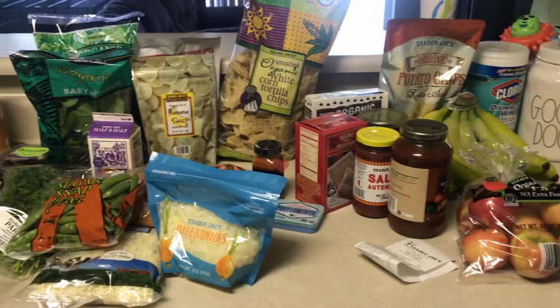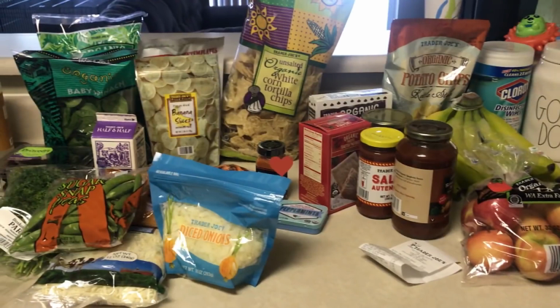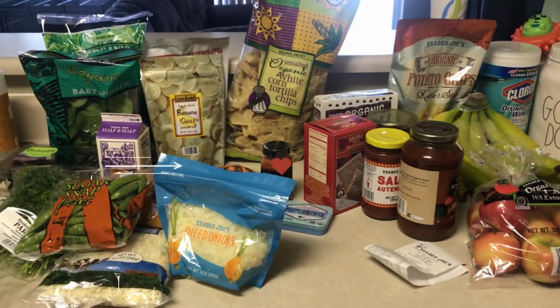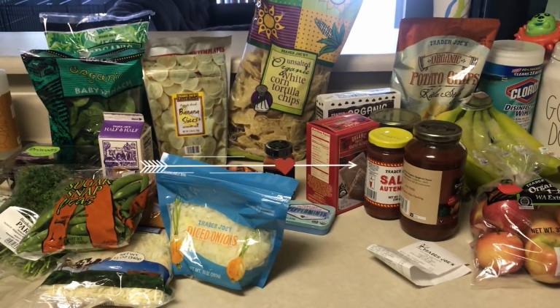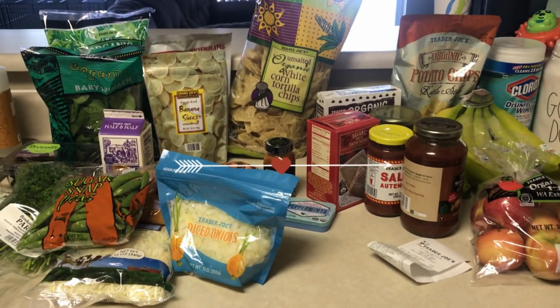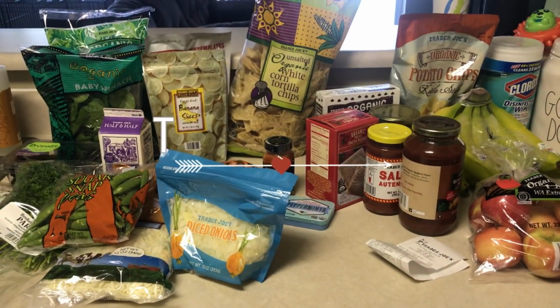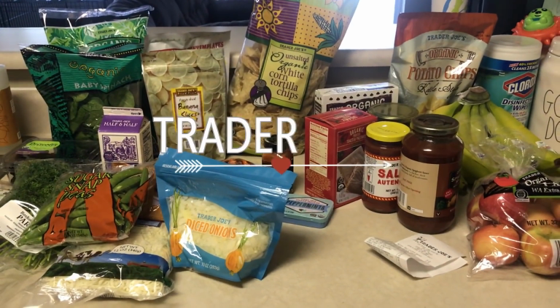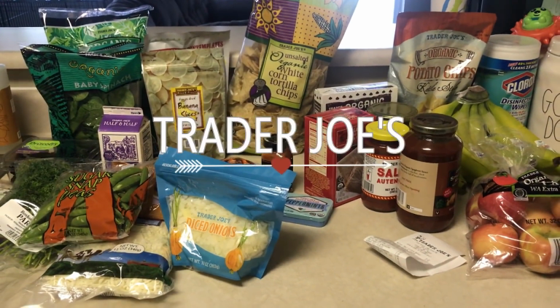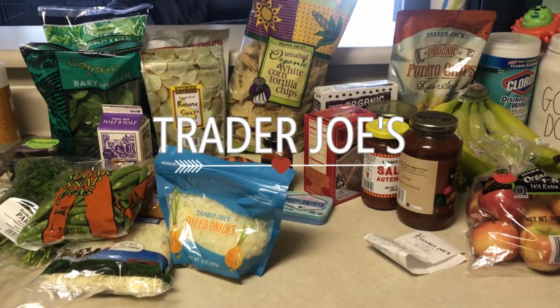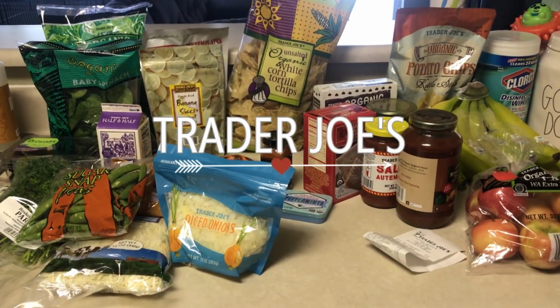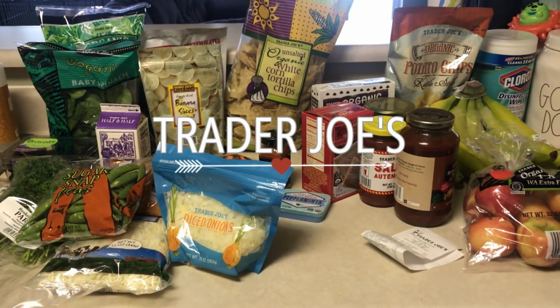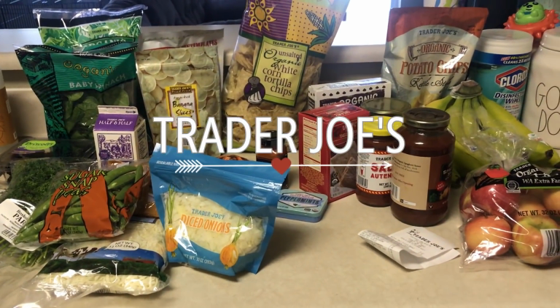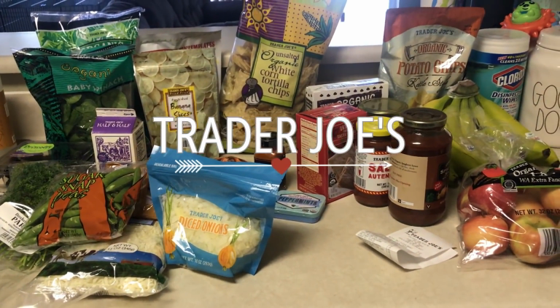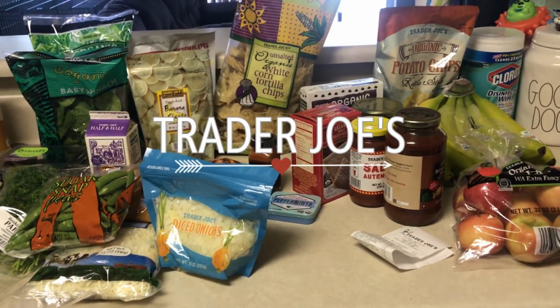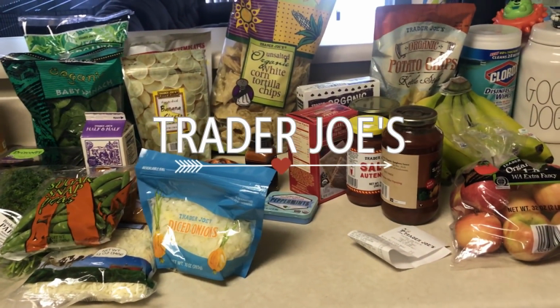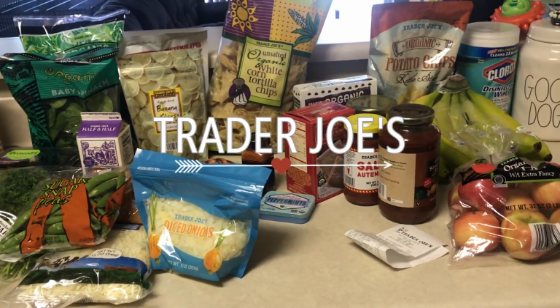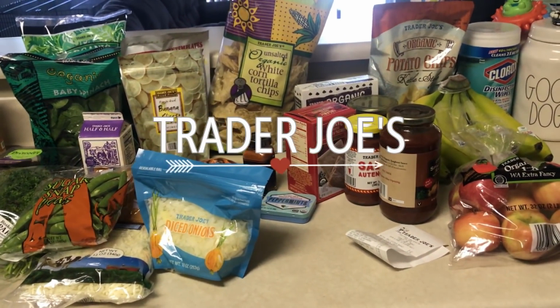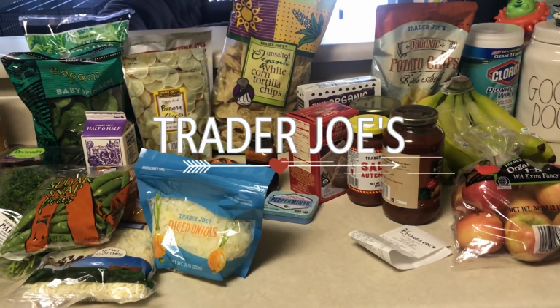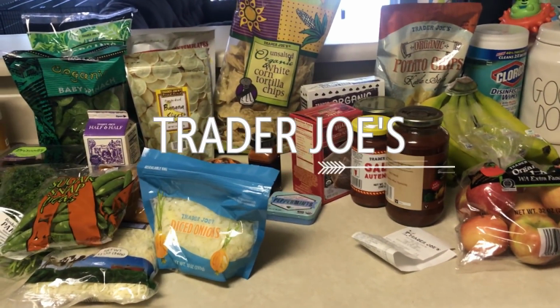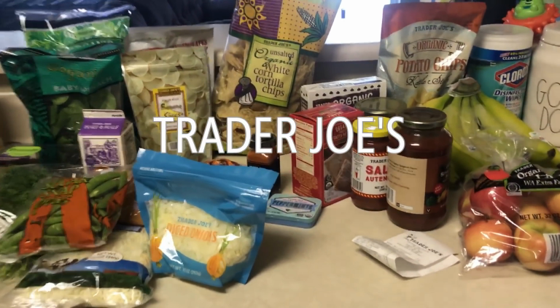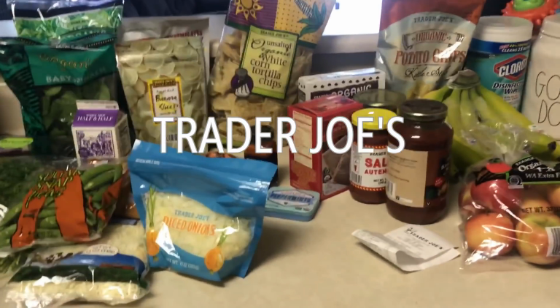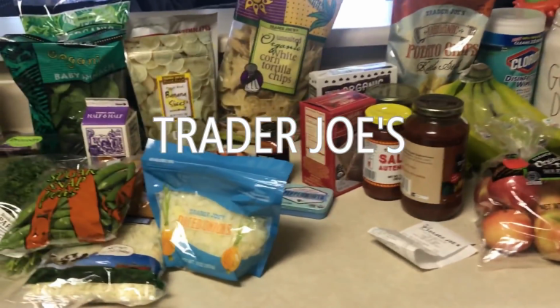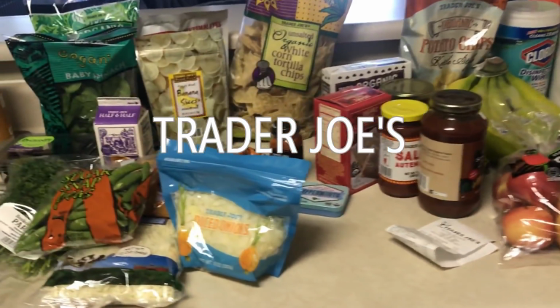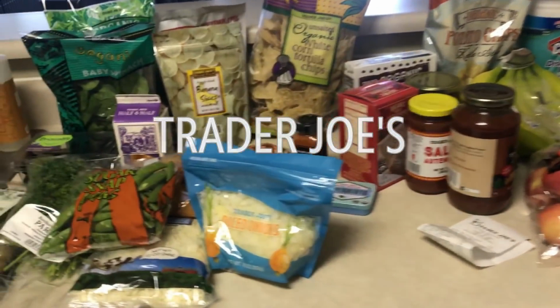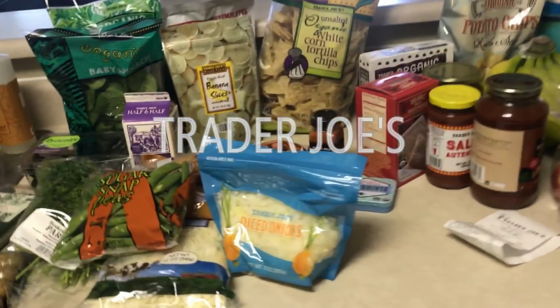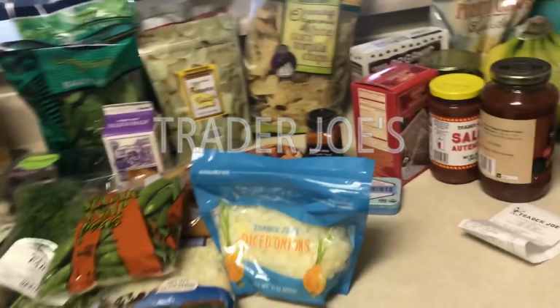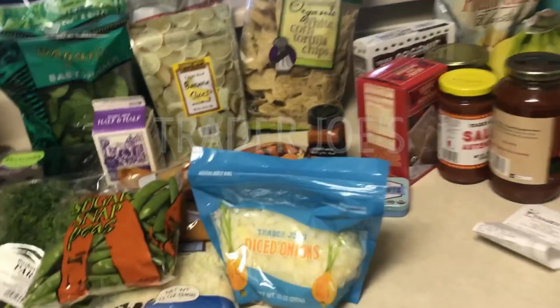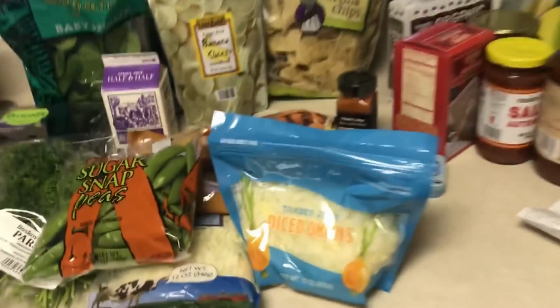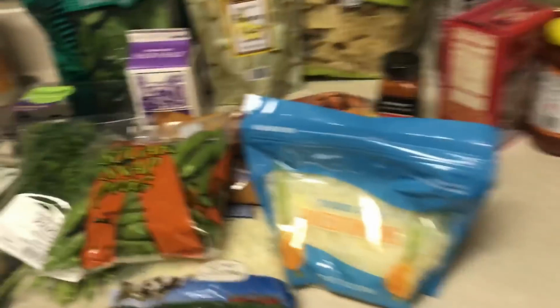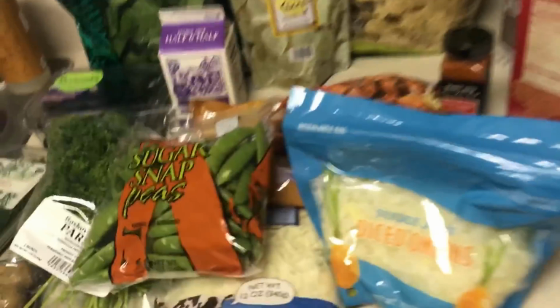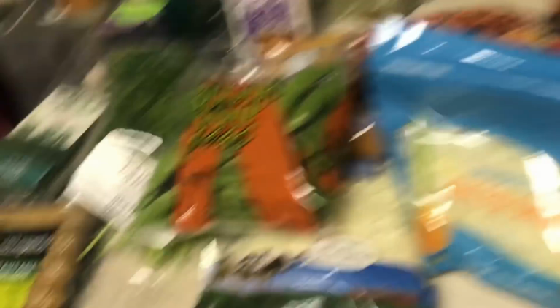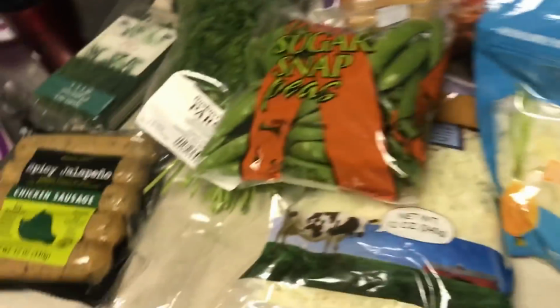Hi guys, welcome back to my channel. Today I have our two-part grocery haul. The first part is Trader Joe's.